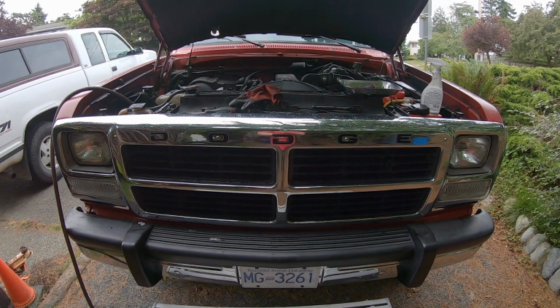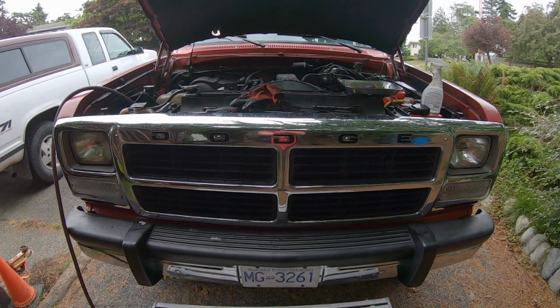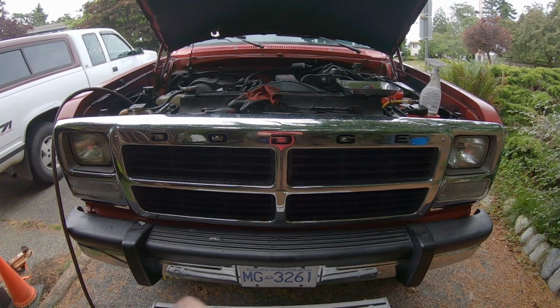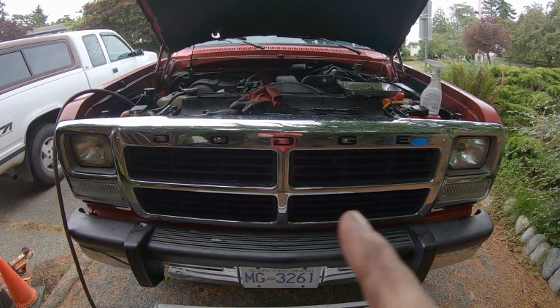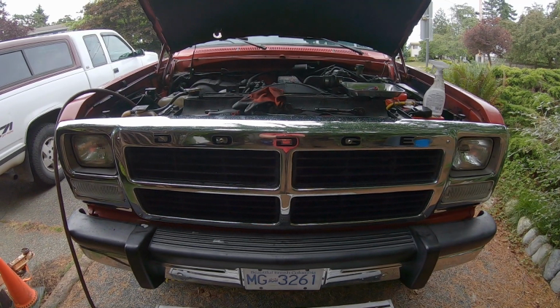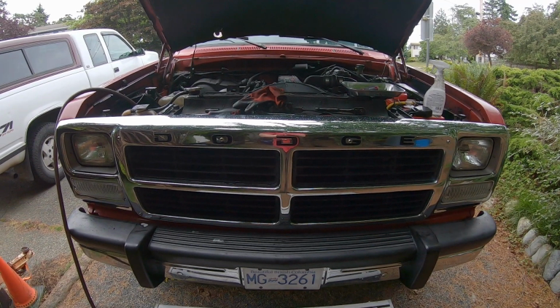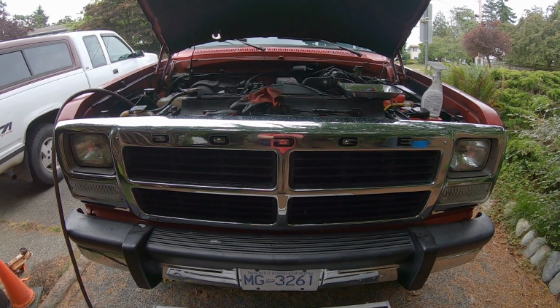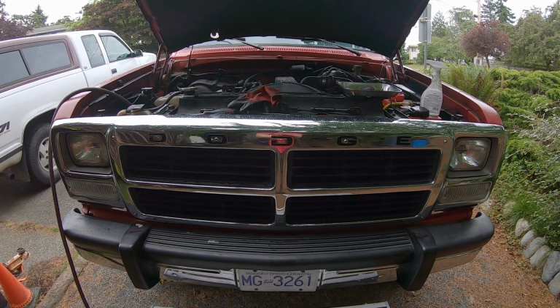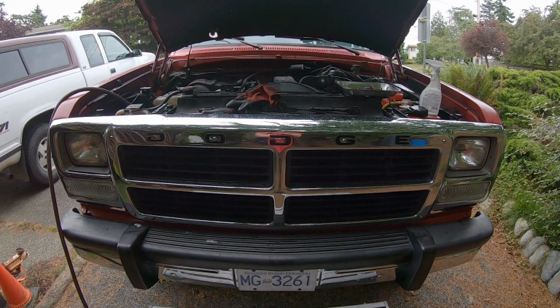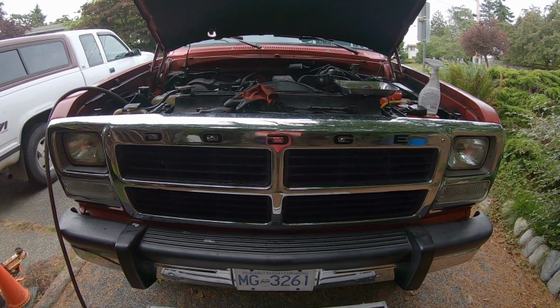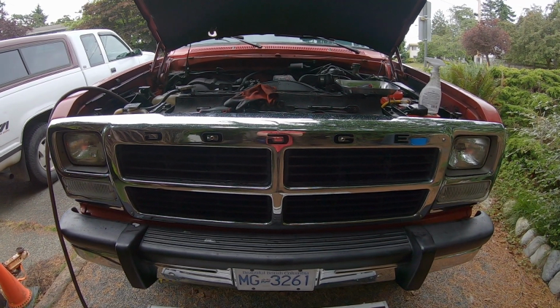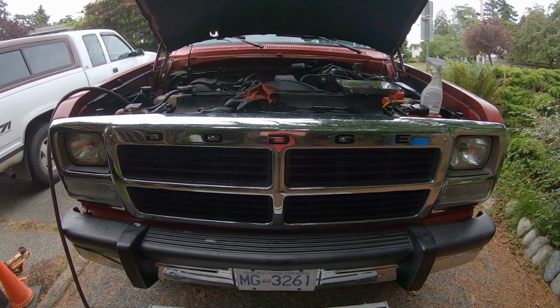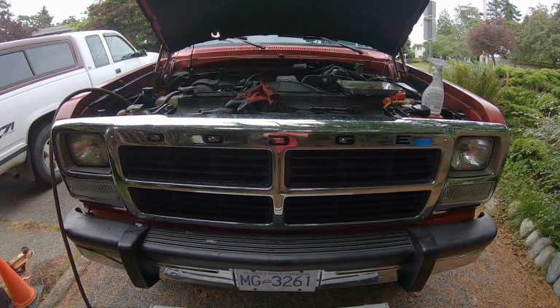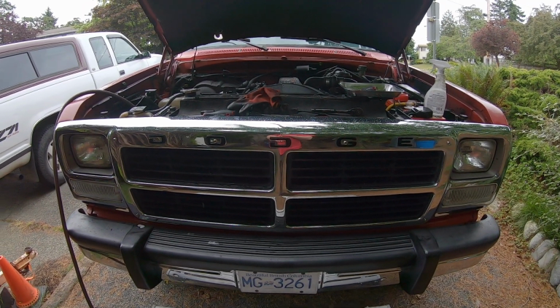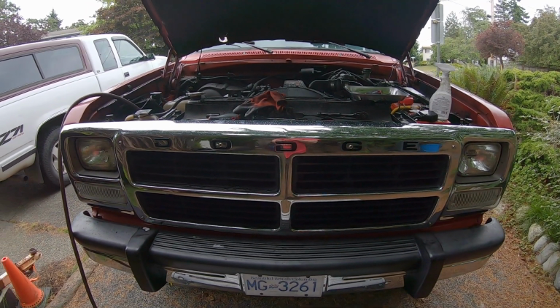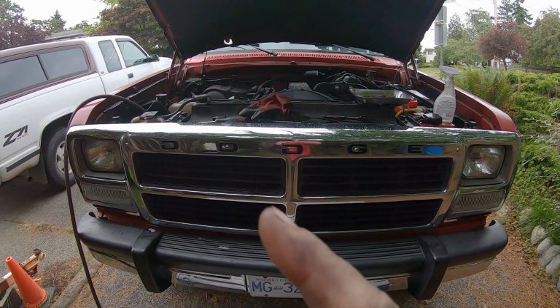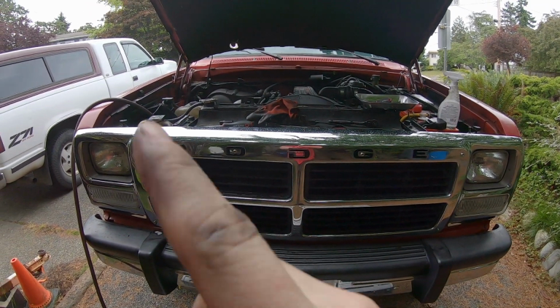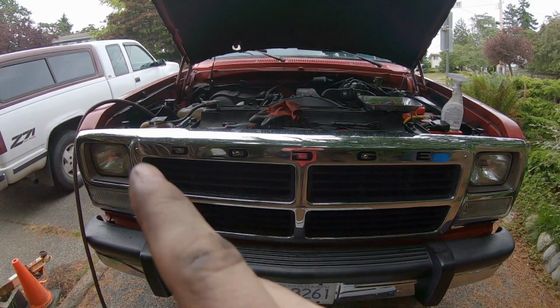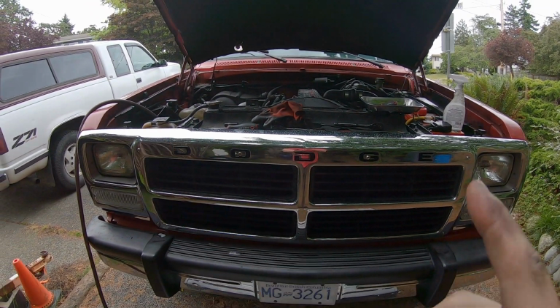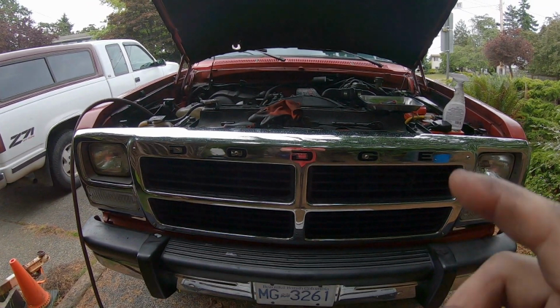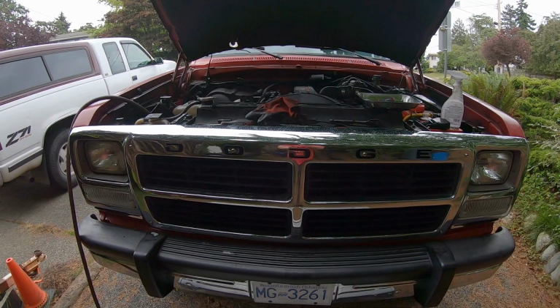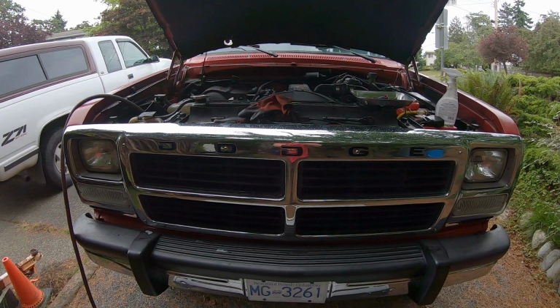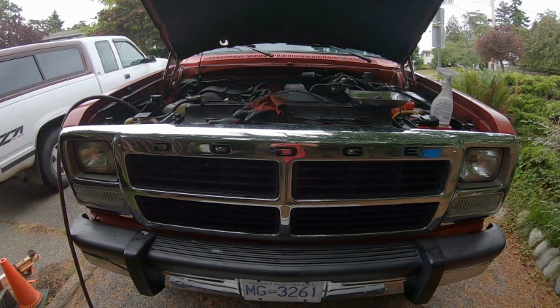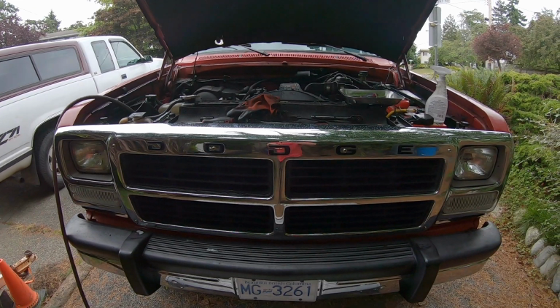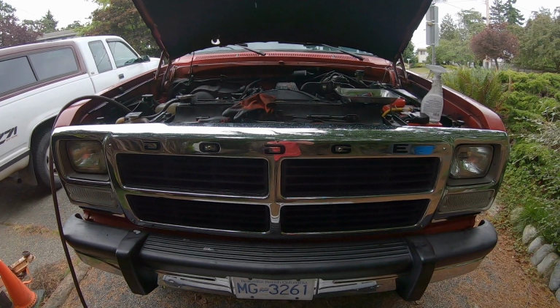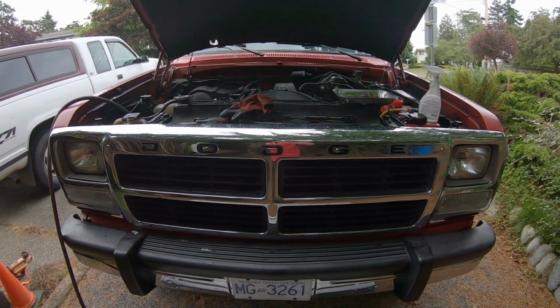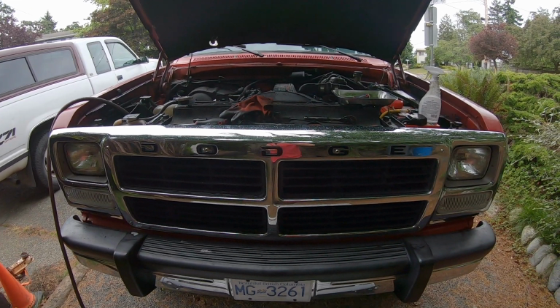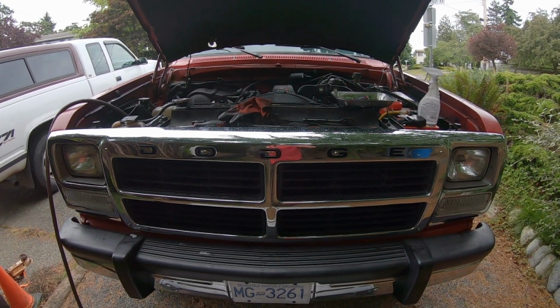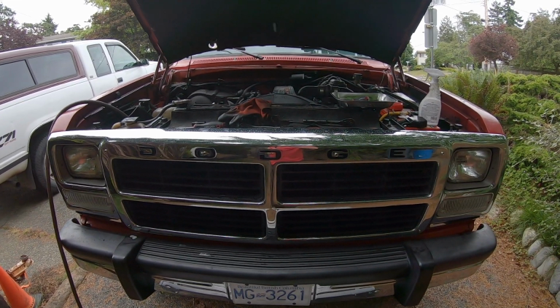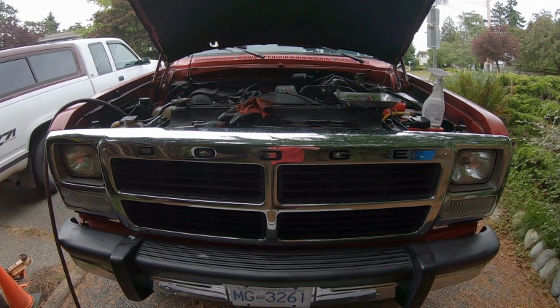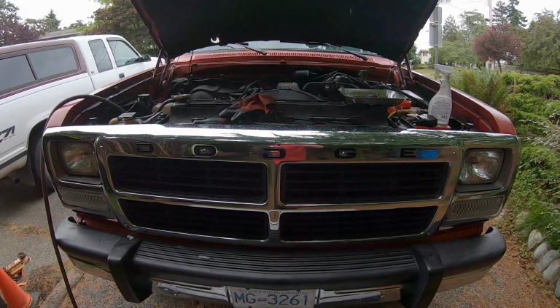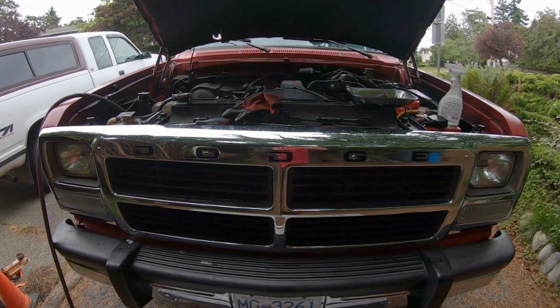I've buttoned back up the front grille here. Now I'll just show you on all the boots that I don't actually have any leaks there.